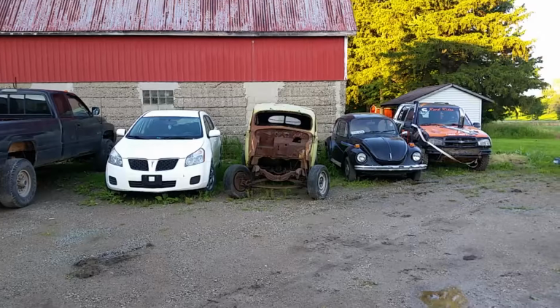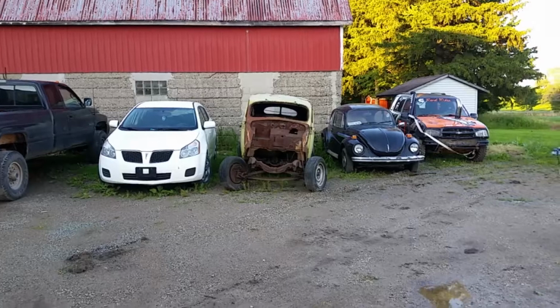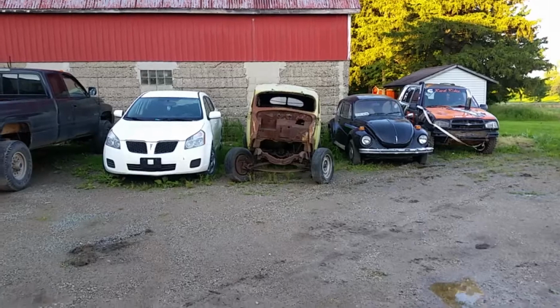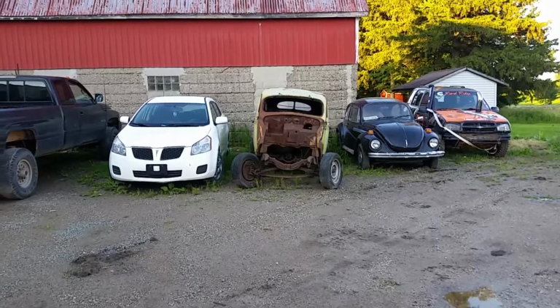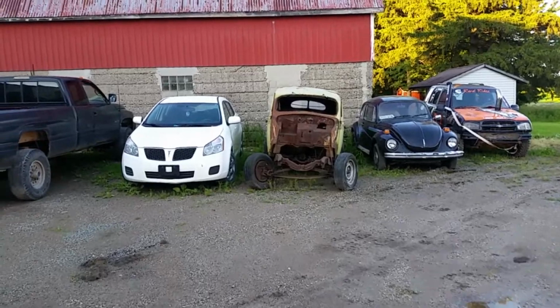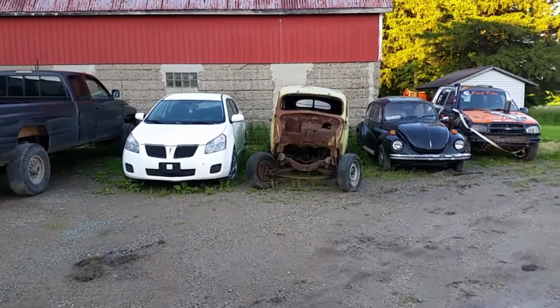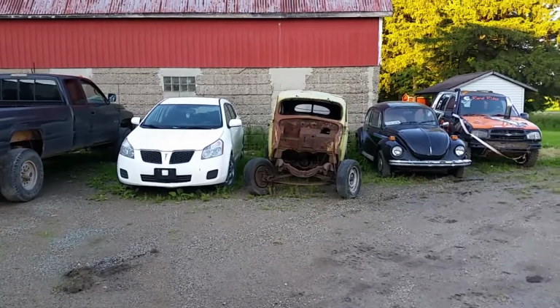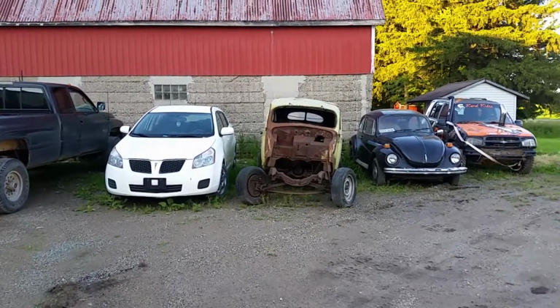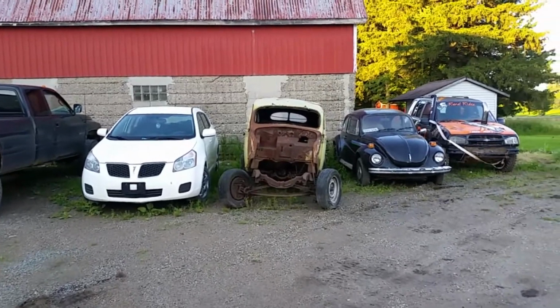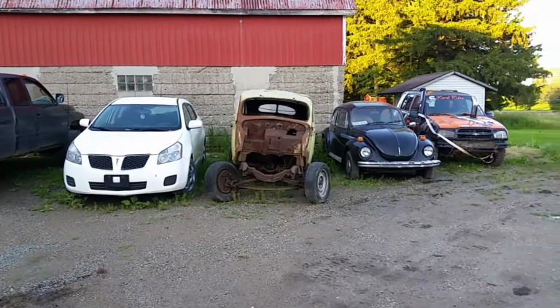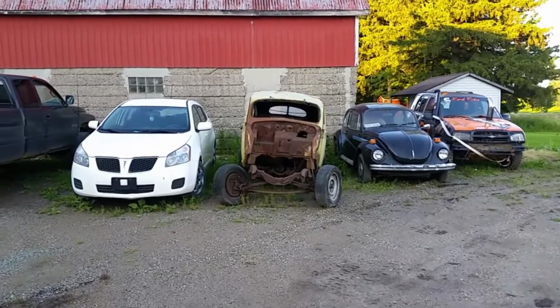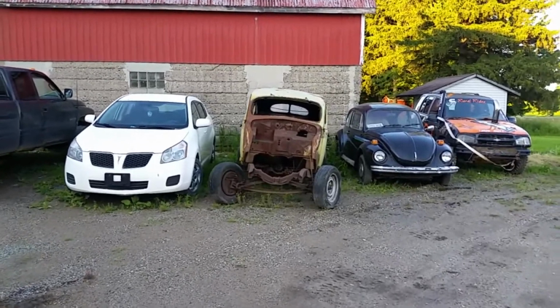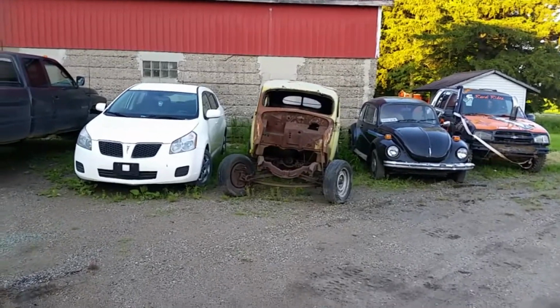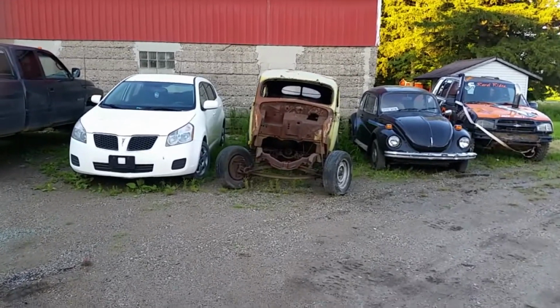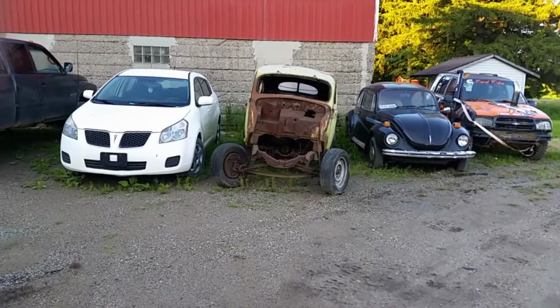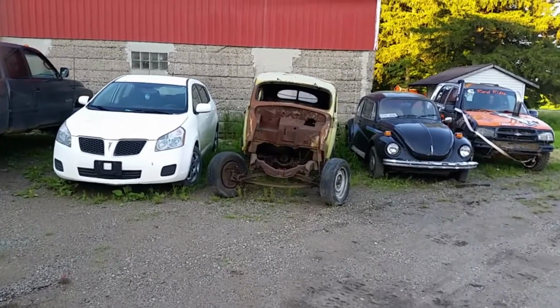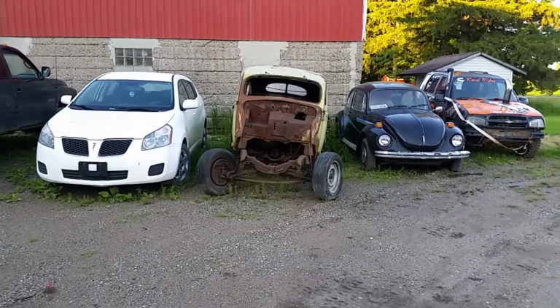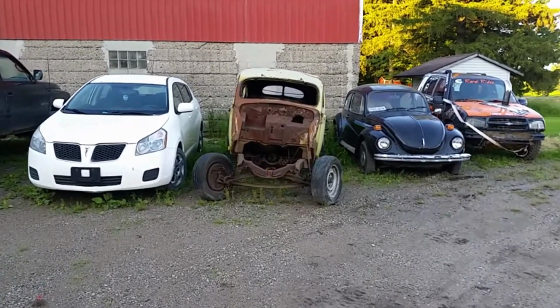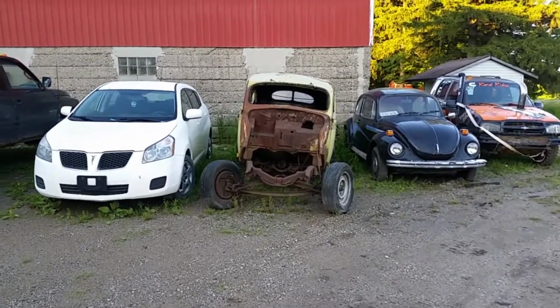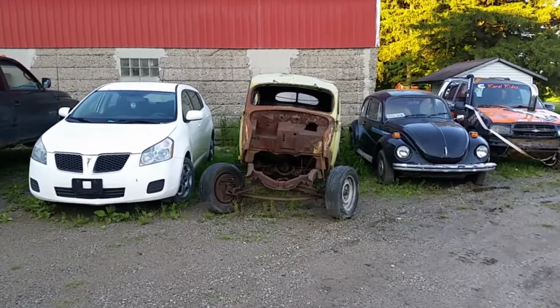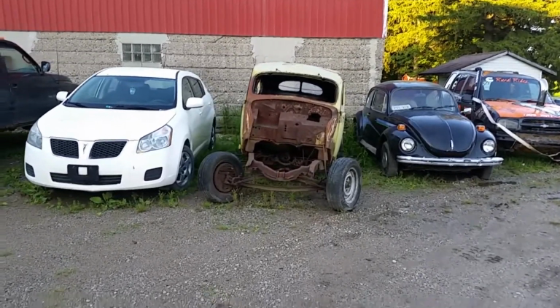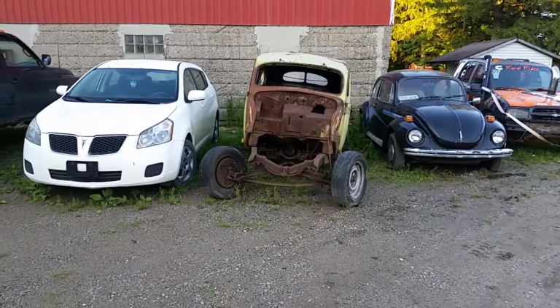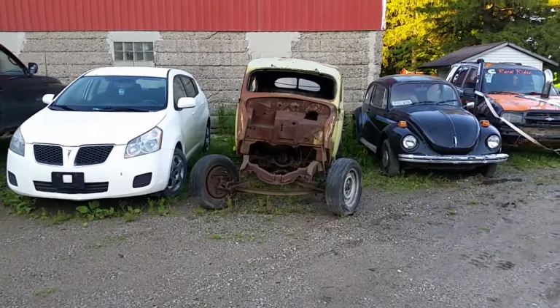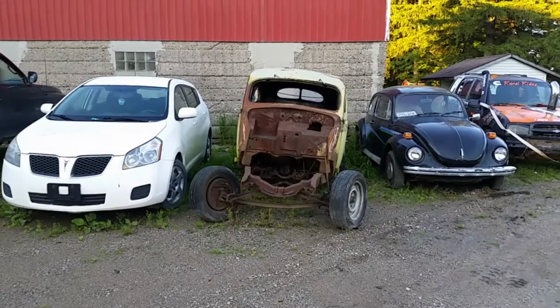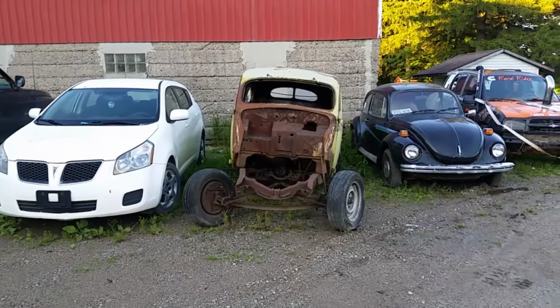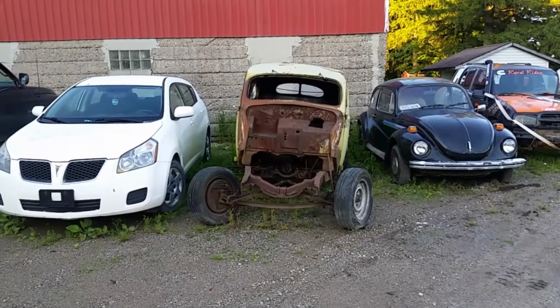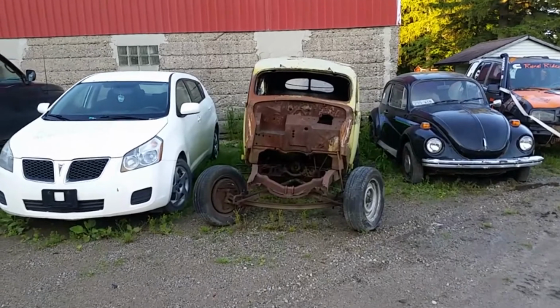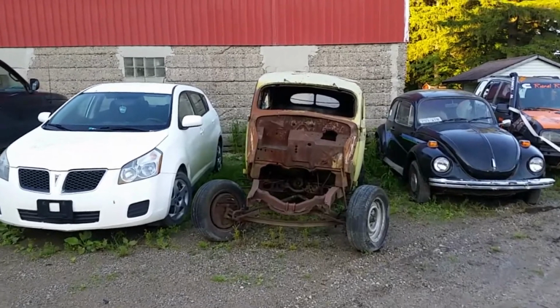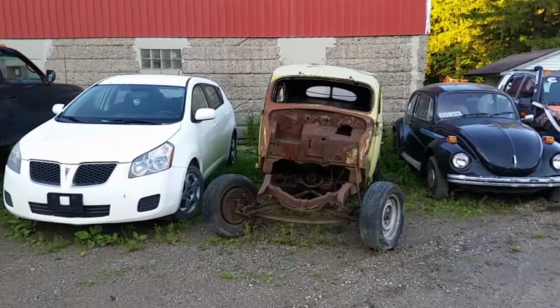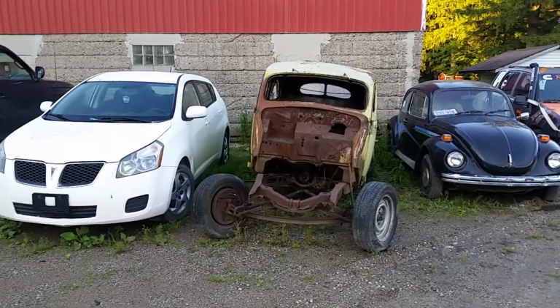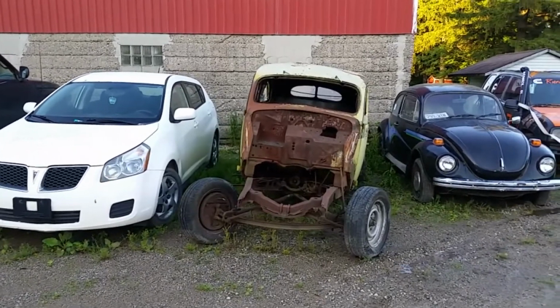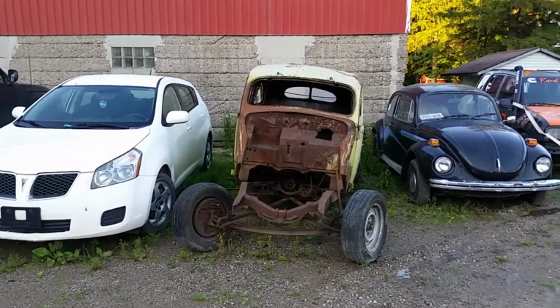Today we got a 1940 Plymouth Roadmaster. You can tell it's not been neglected for a long, long time.